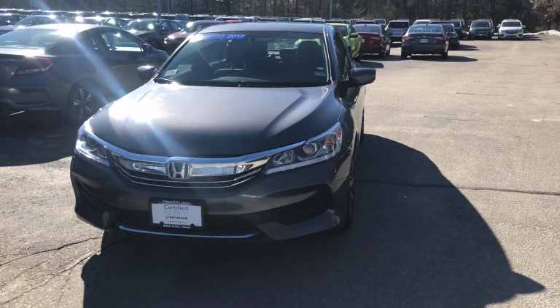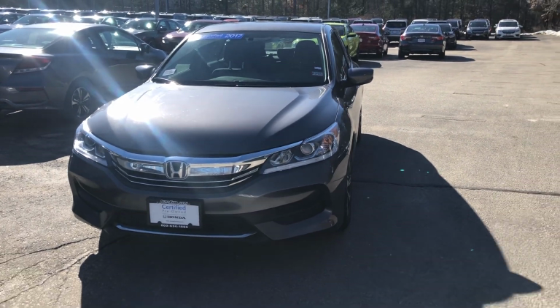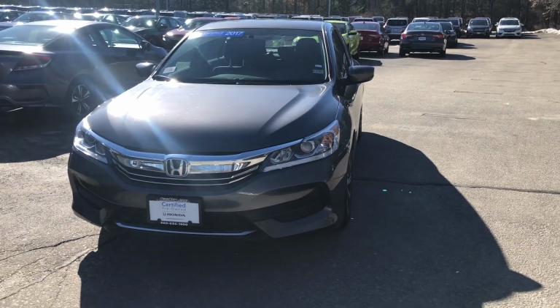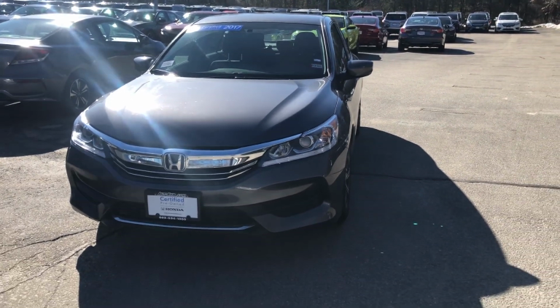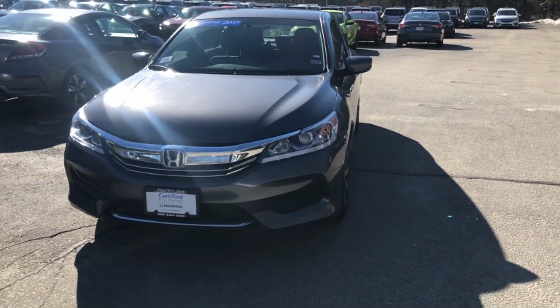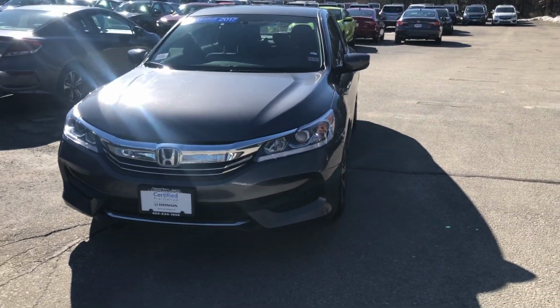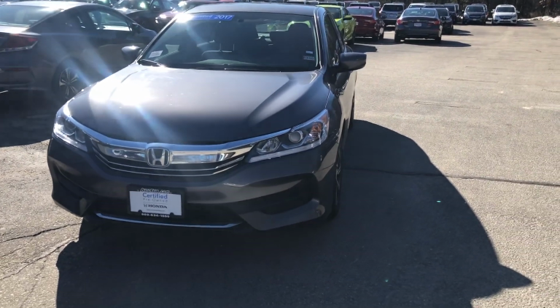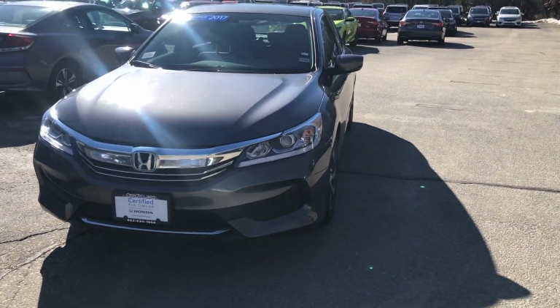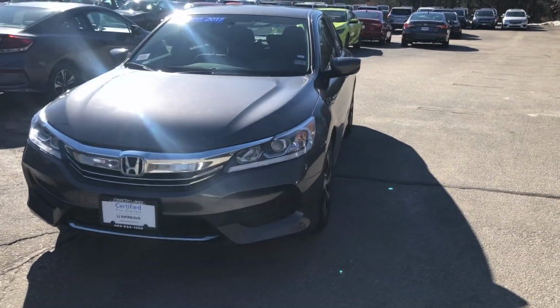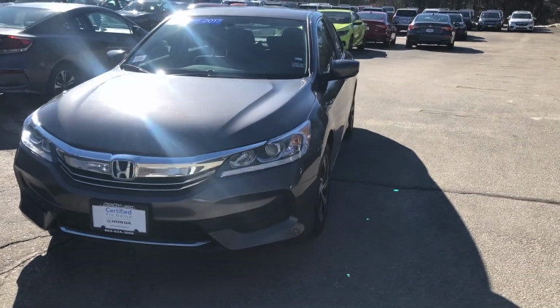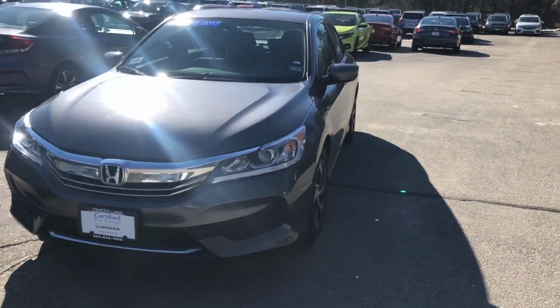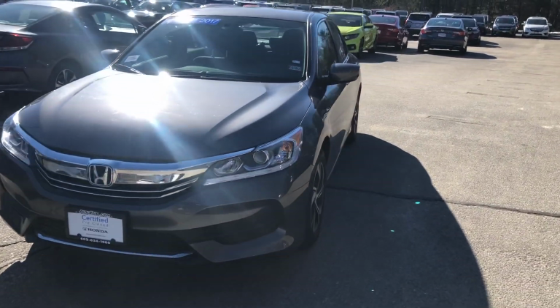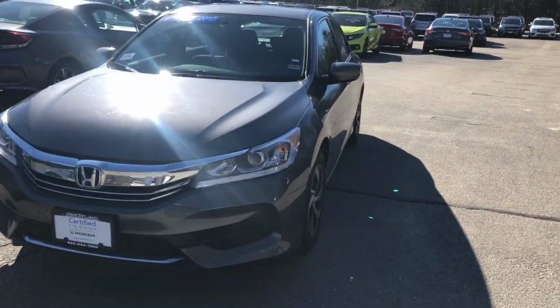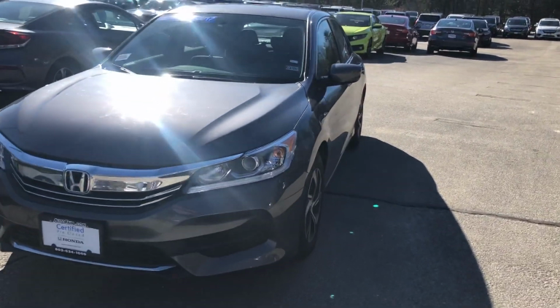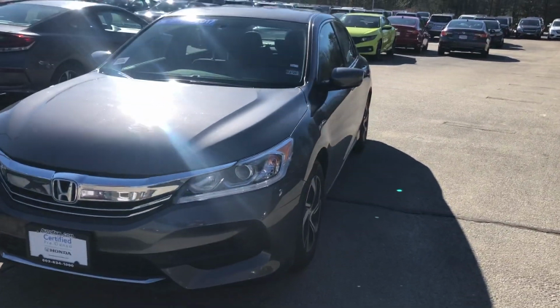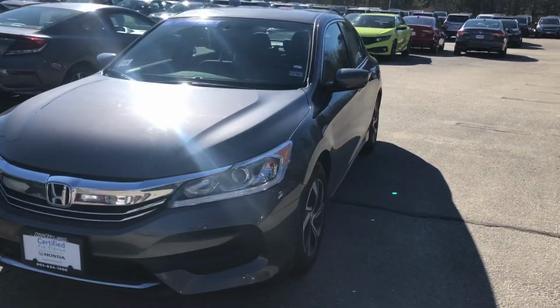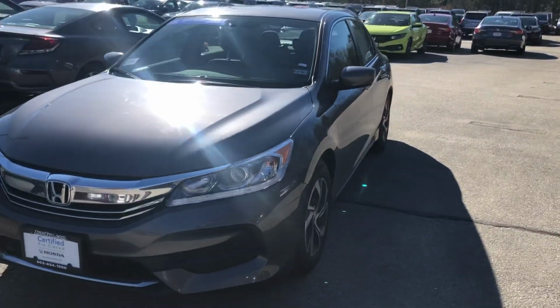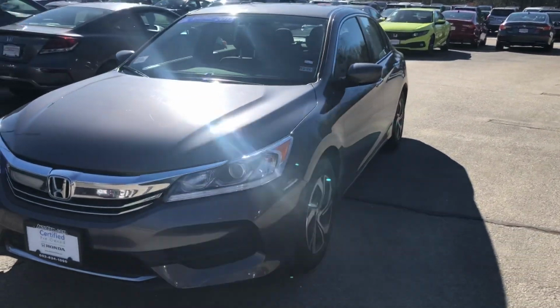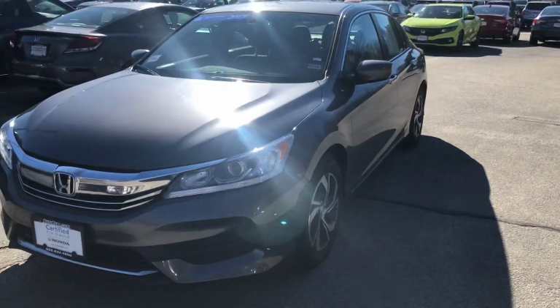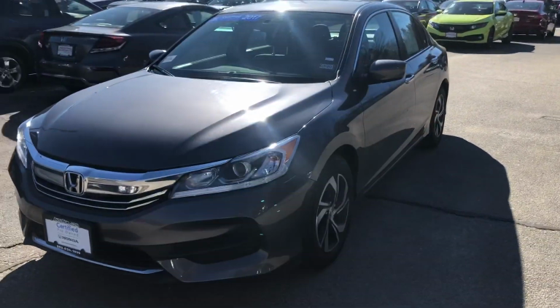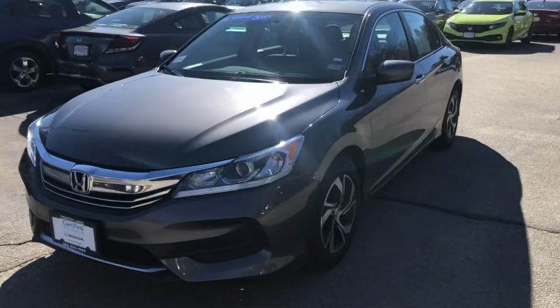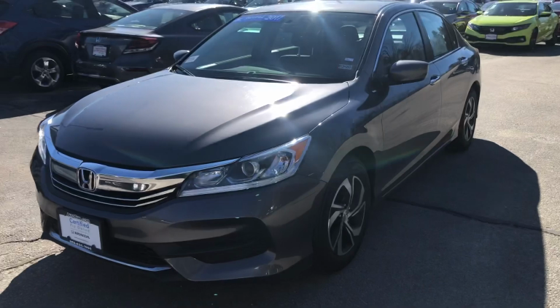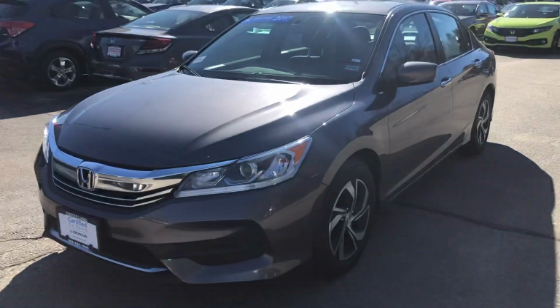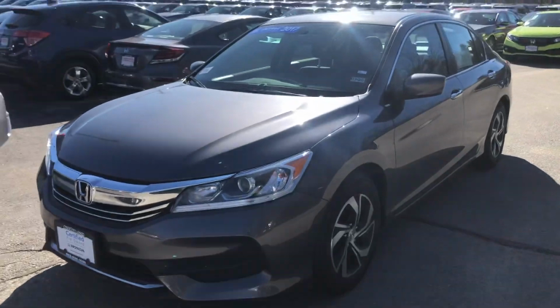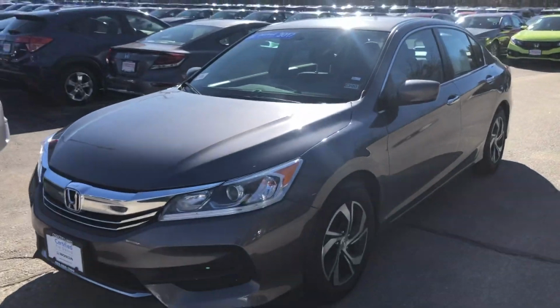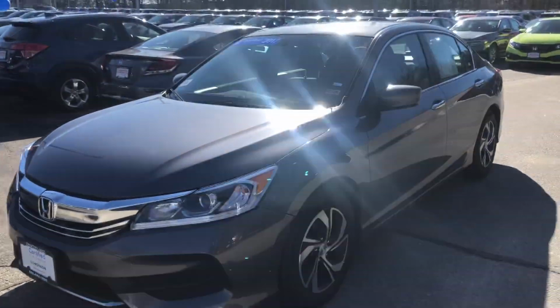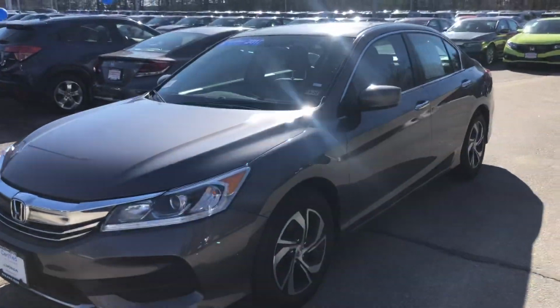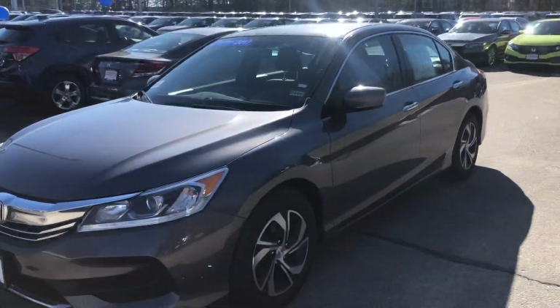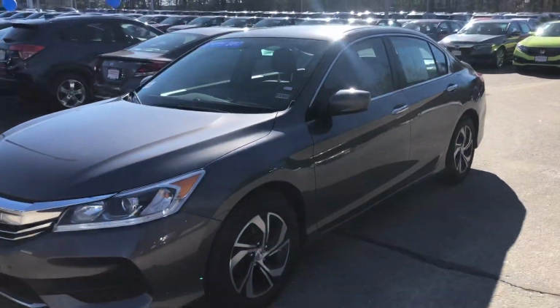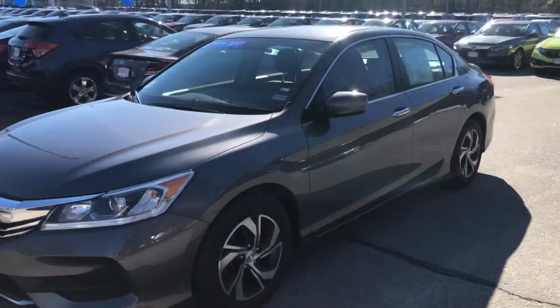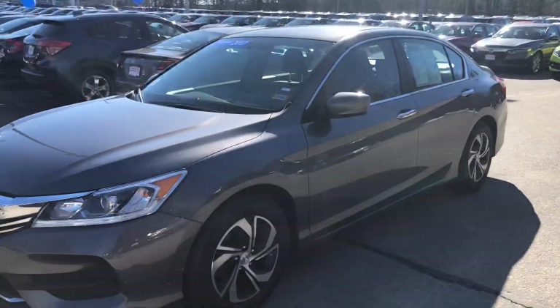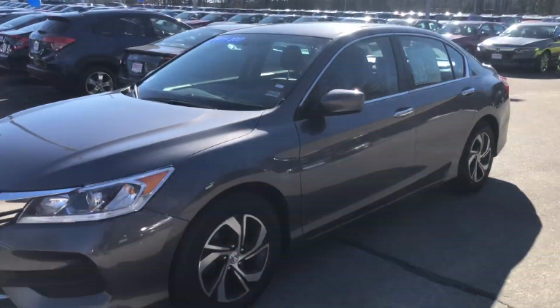Hello, Debian. Nick here from AutoFair Honda. Just want to get you a quick video on the car you inquired about online.